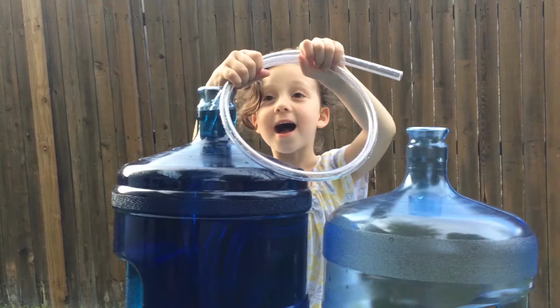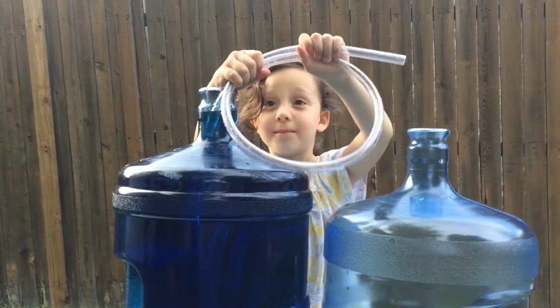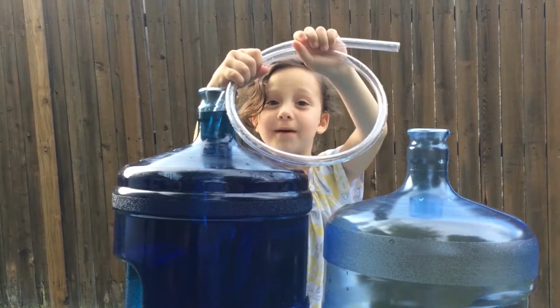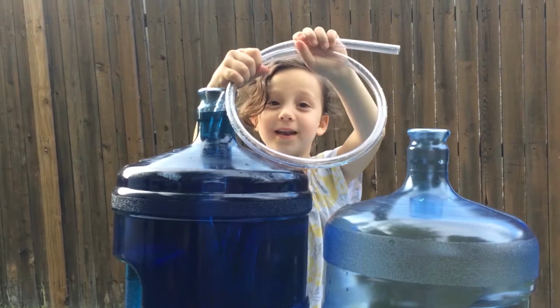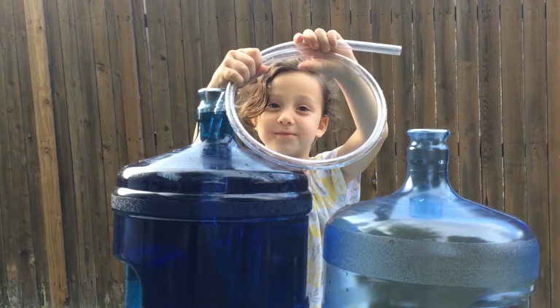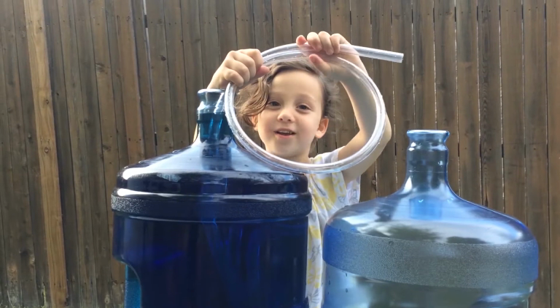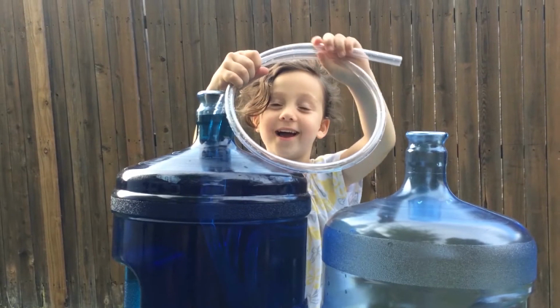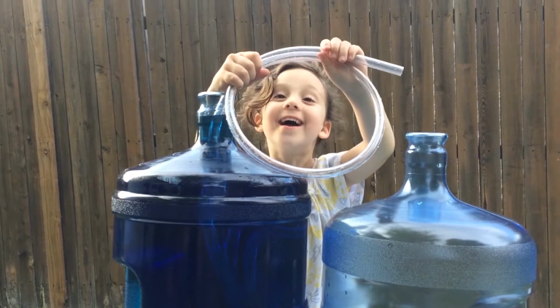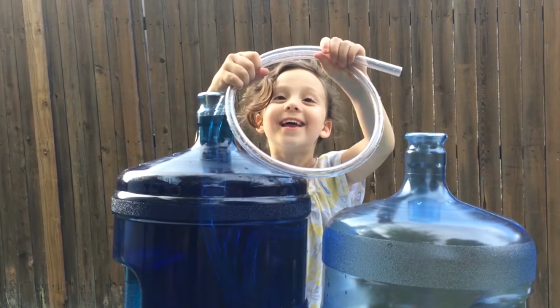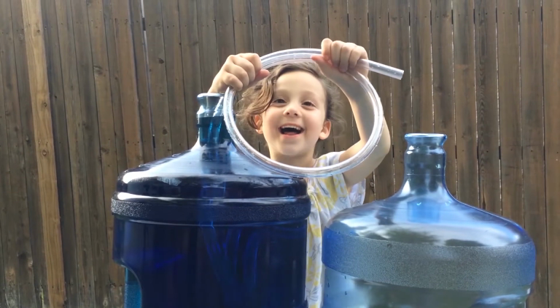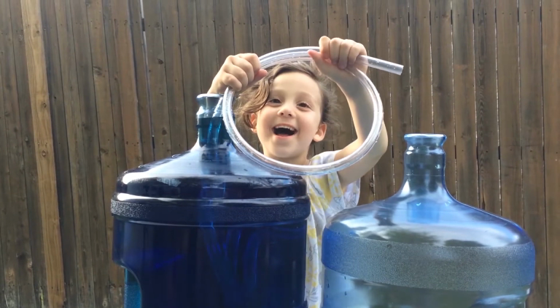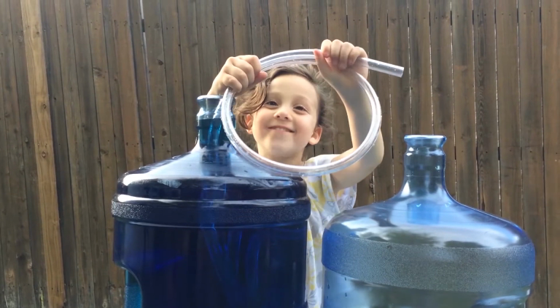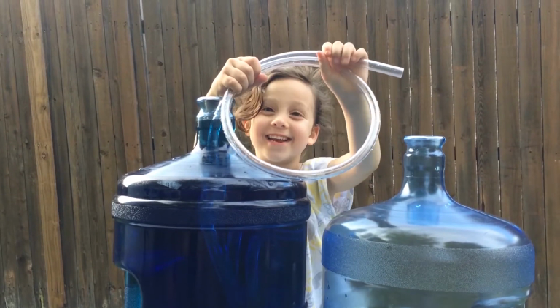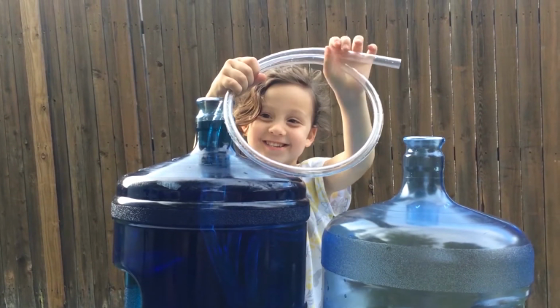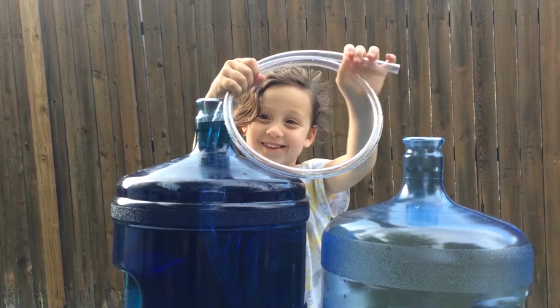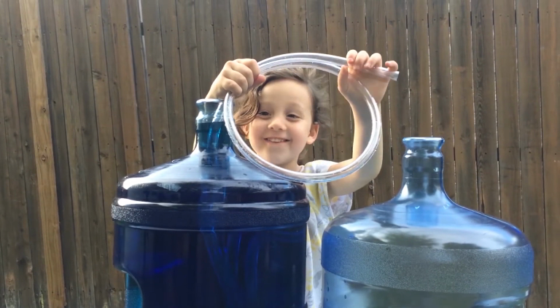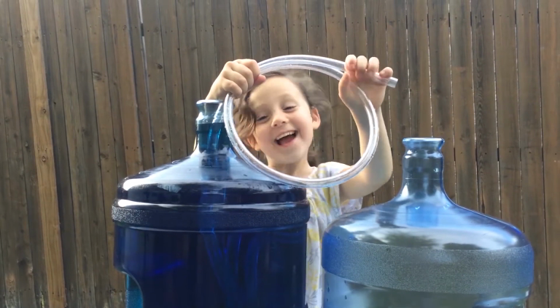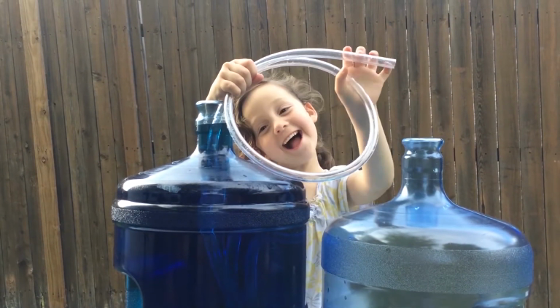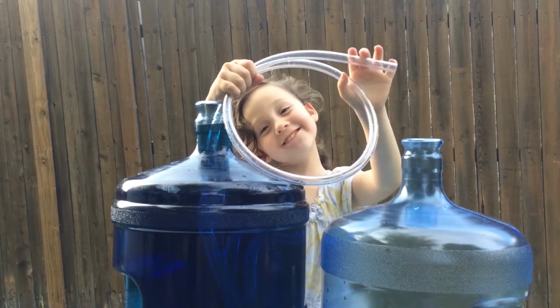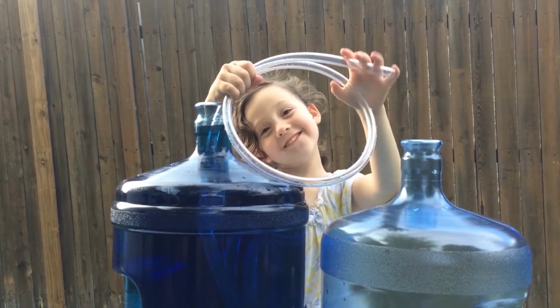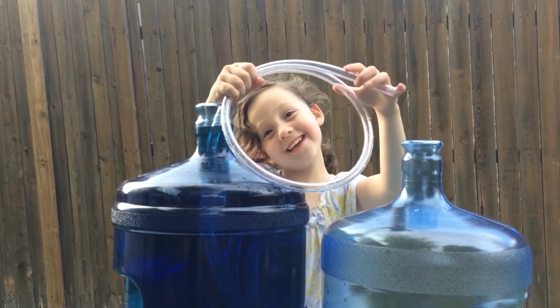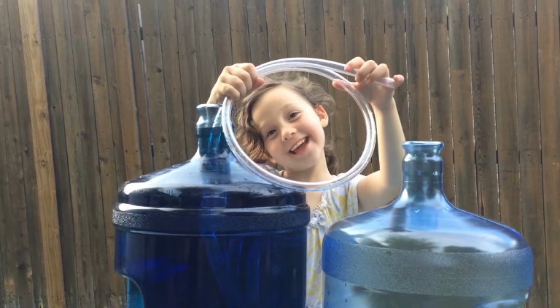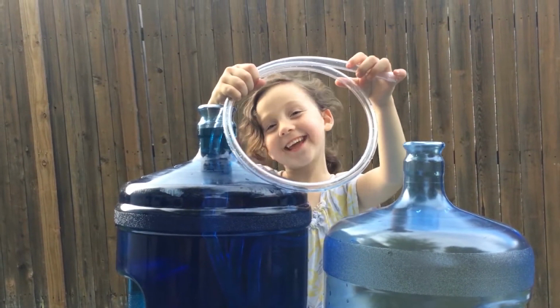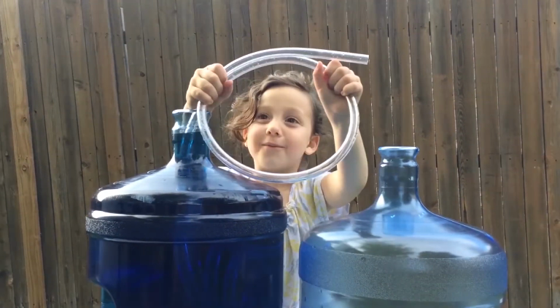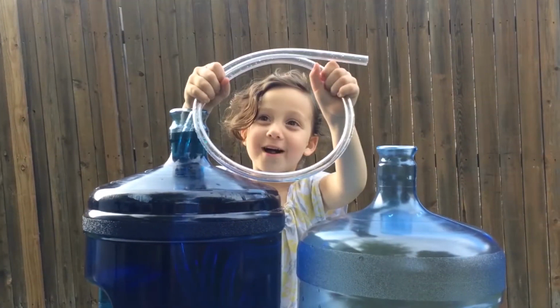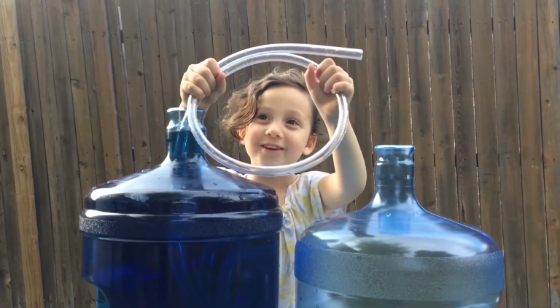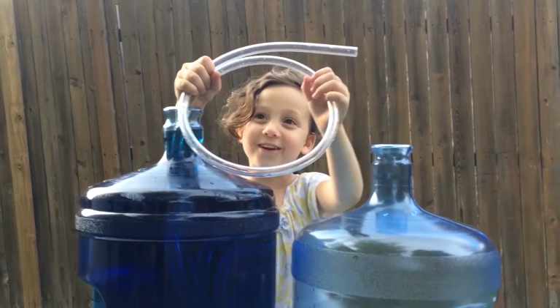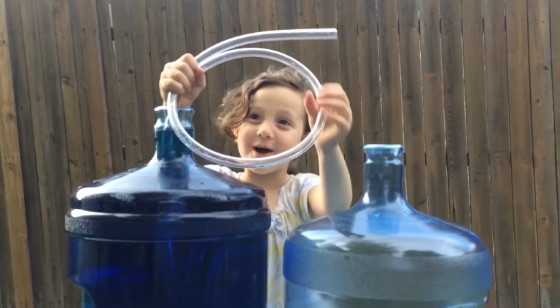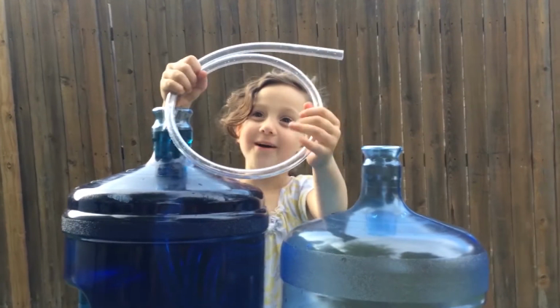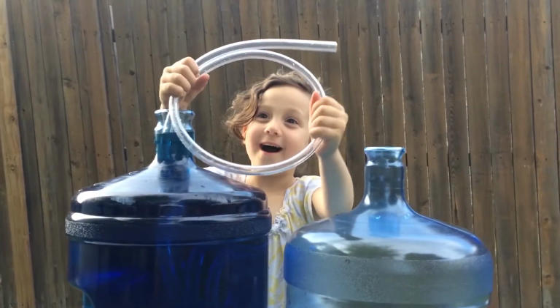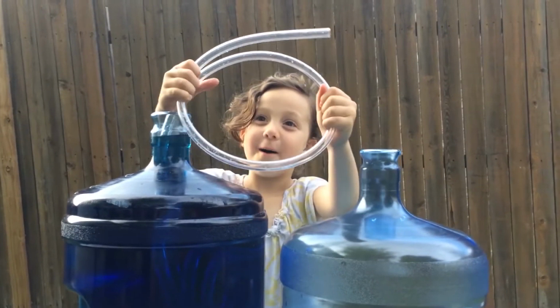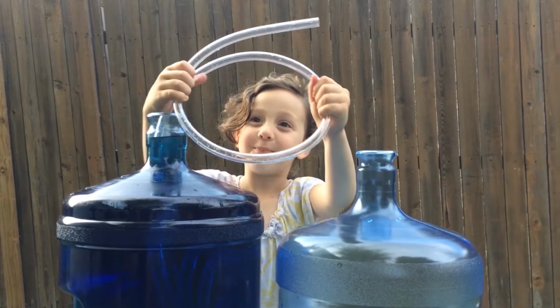Hi, my name is Anya, and I'm going to show you how to make water go up.